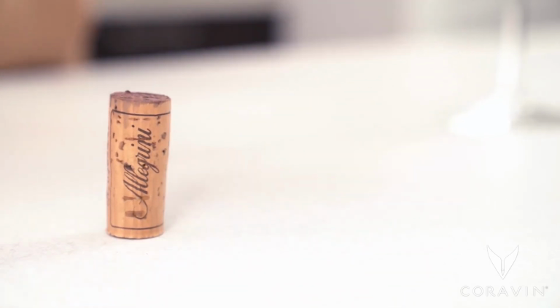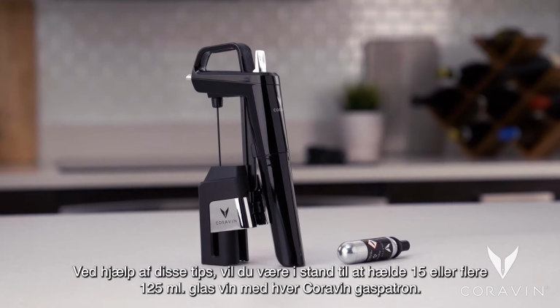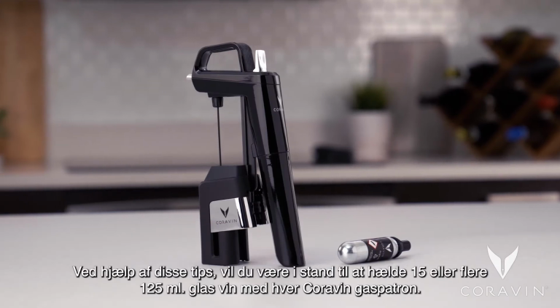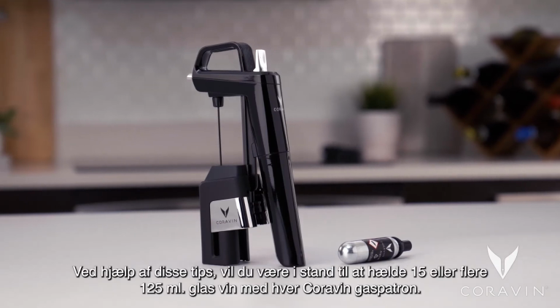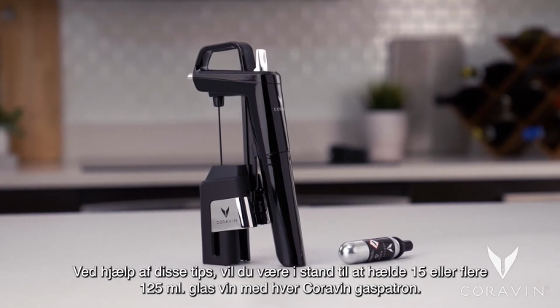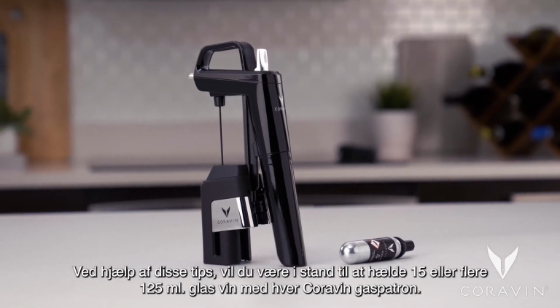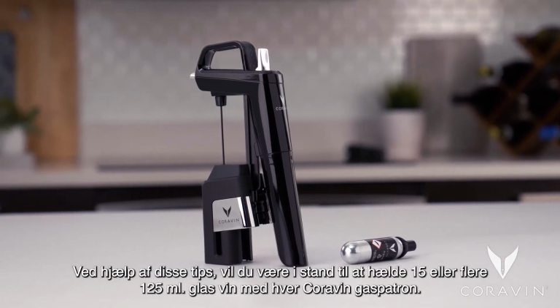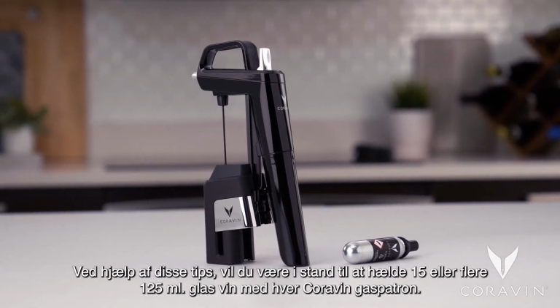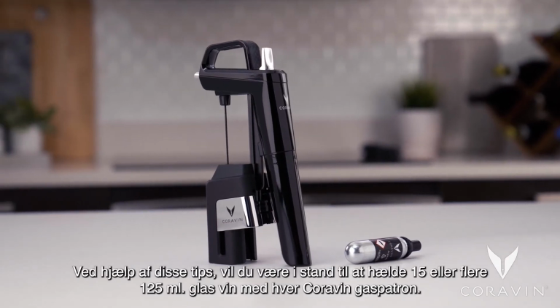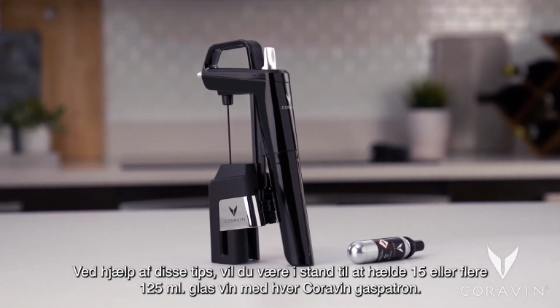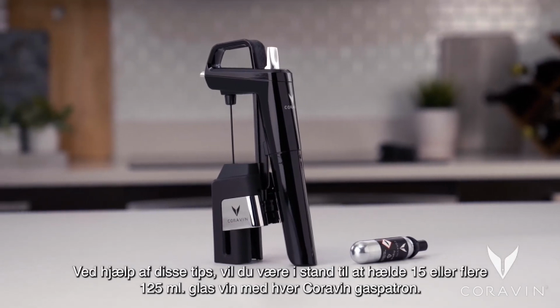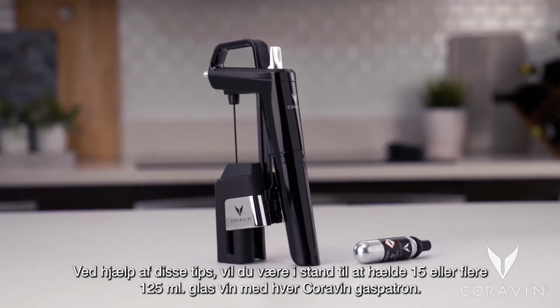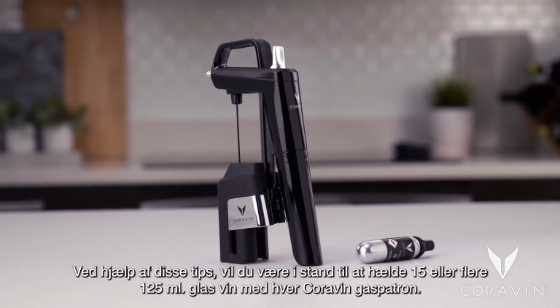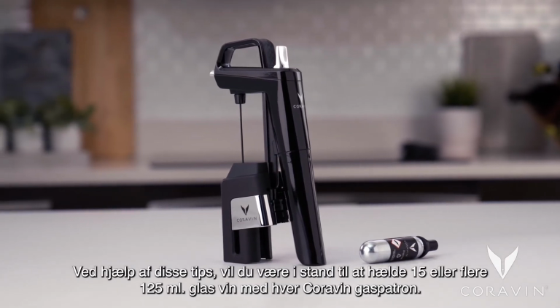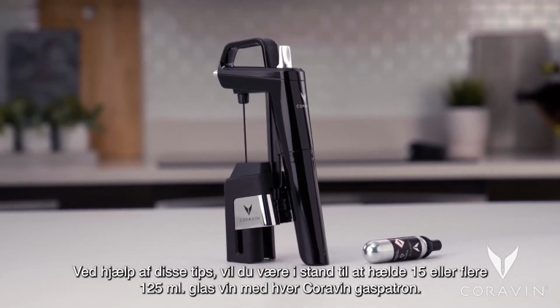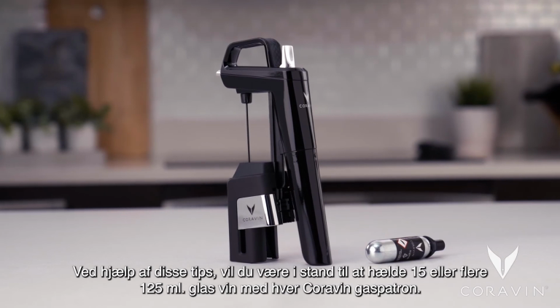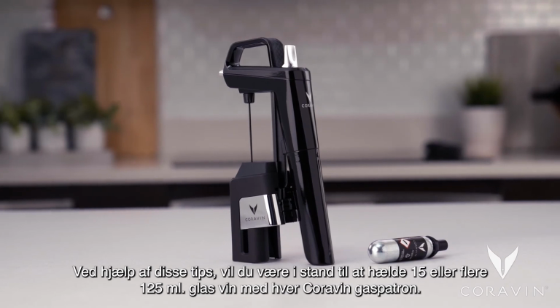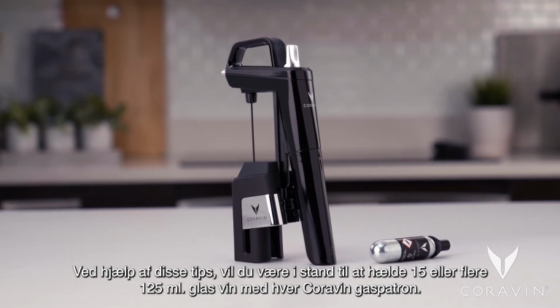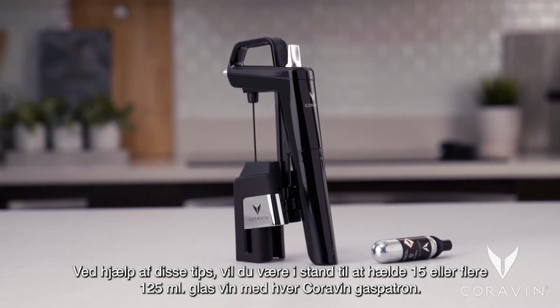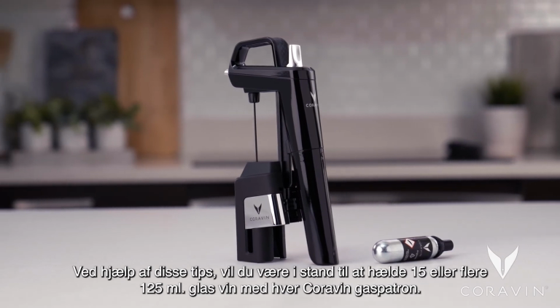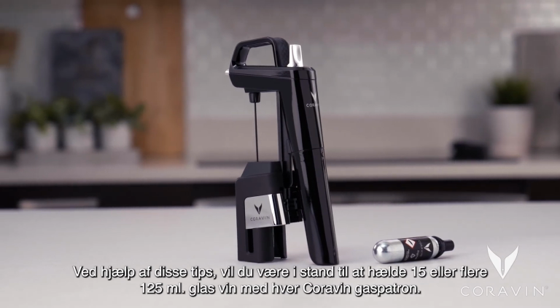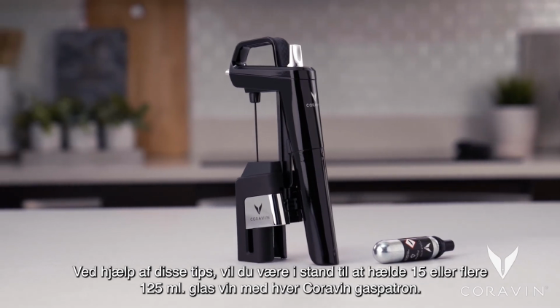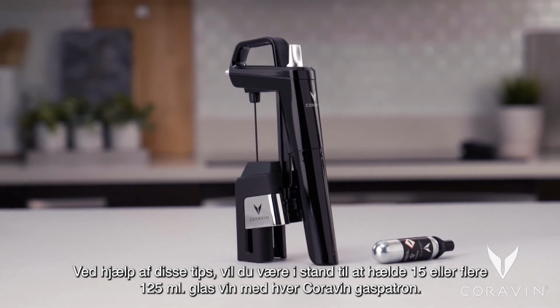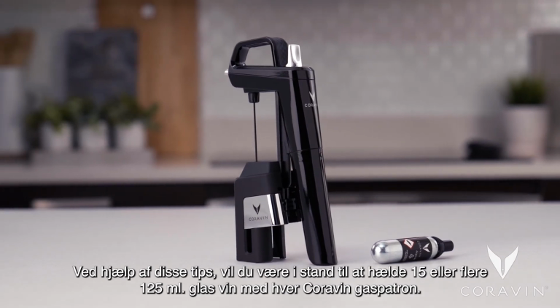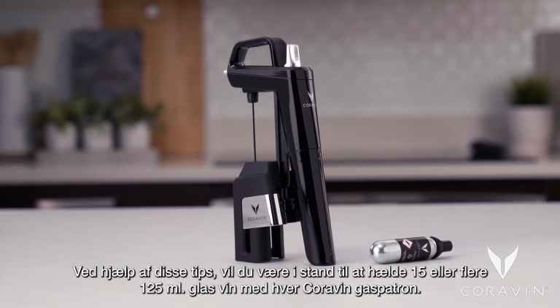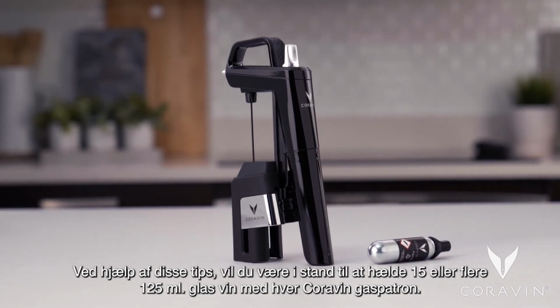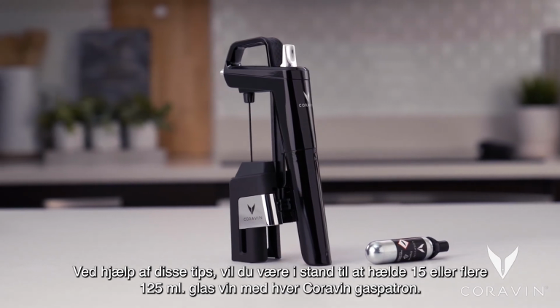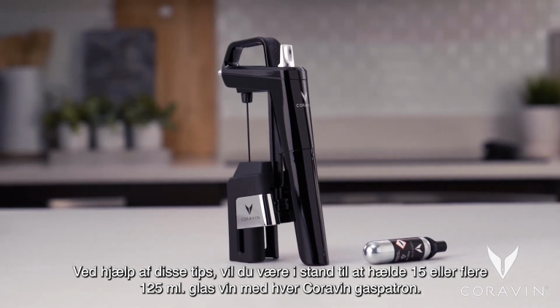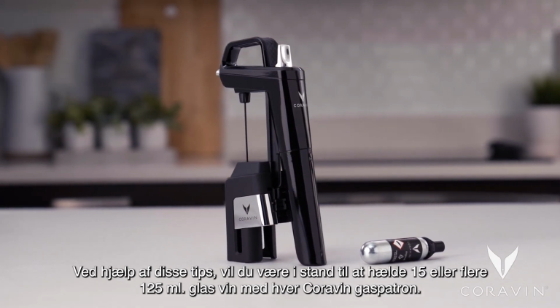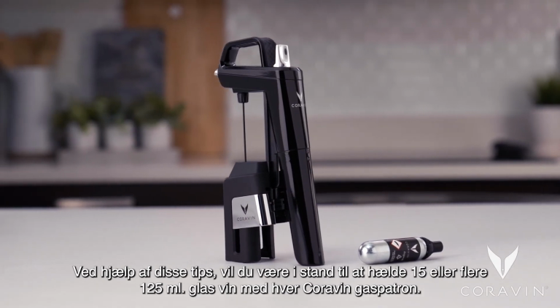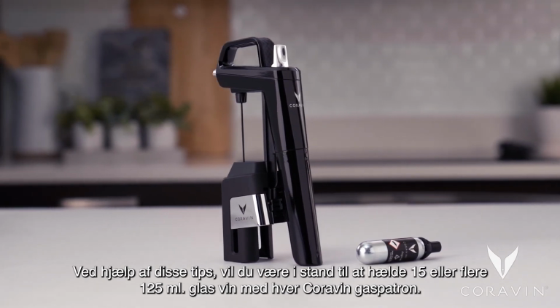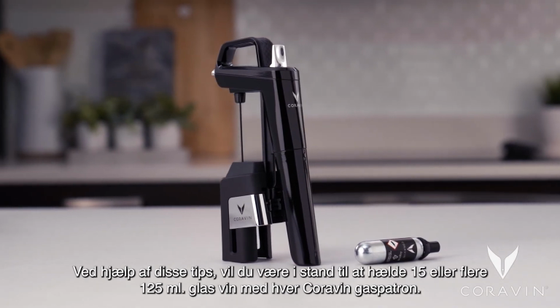Using these tips, you'll be able to pour 15 or more 5-ounce glasses of wine with each Coravin Pure capsule.